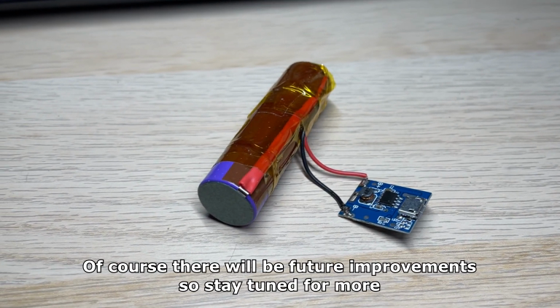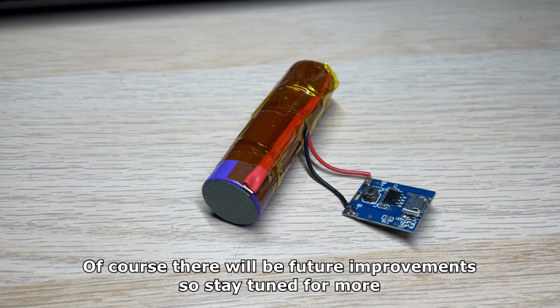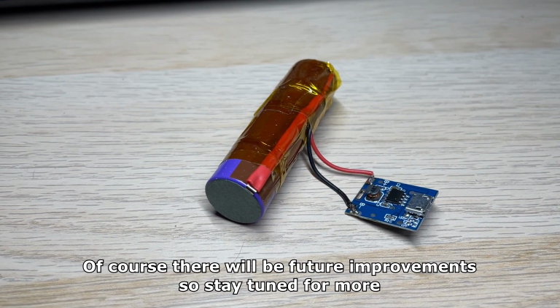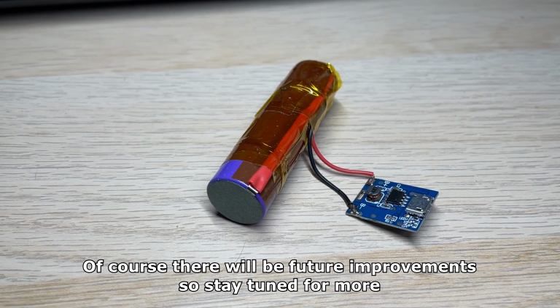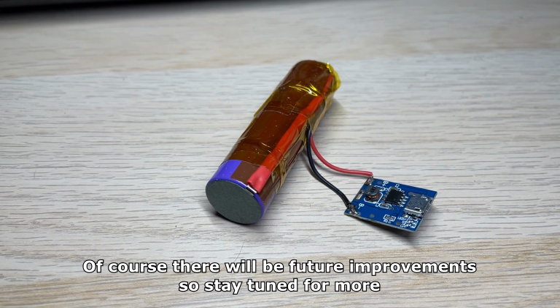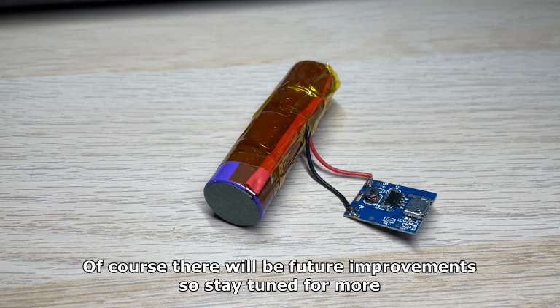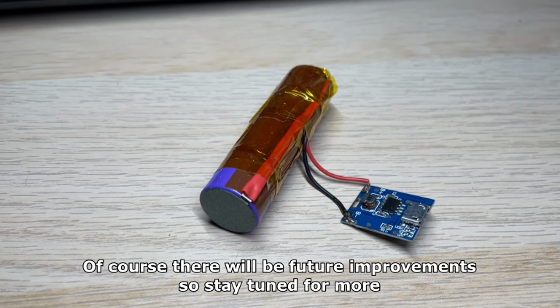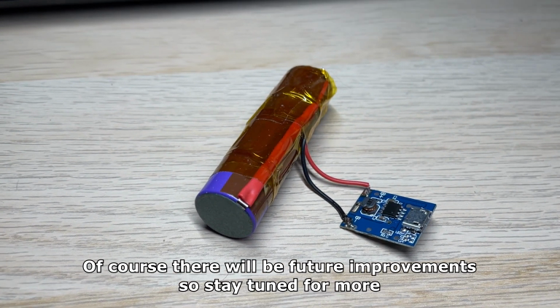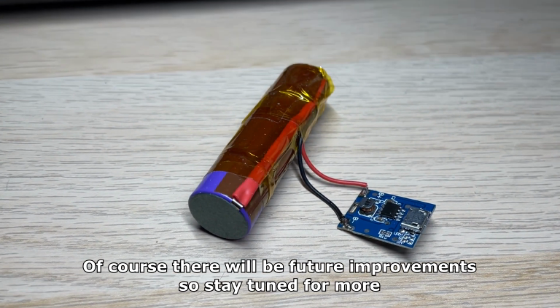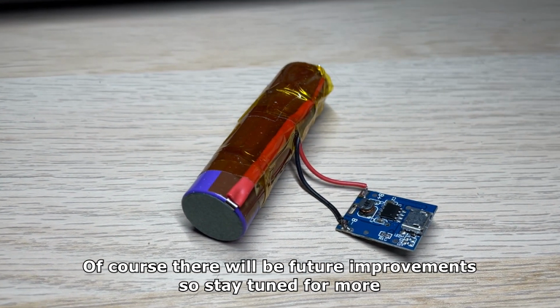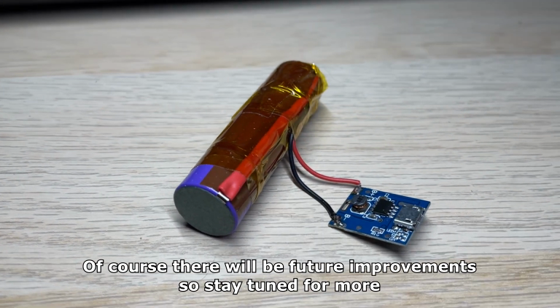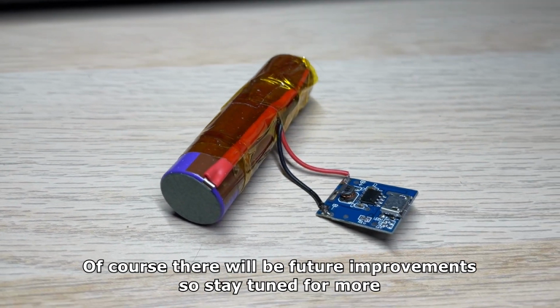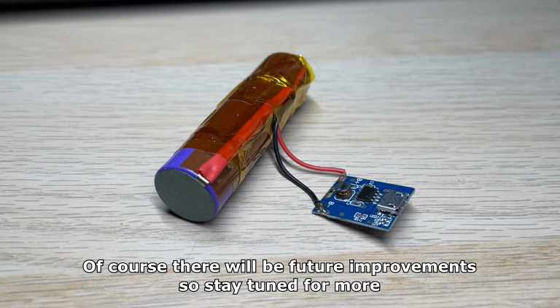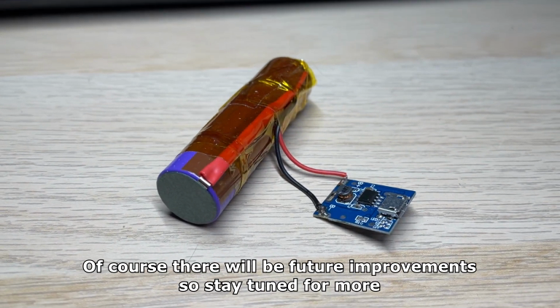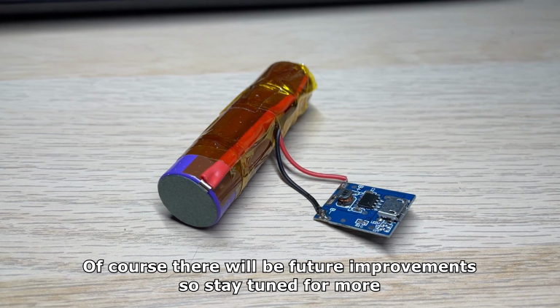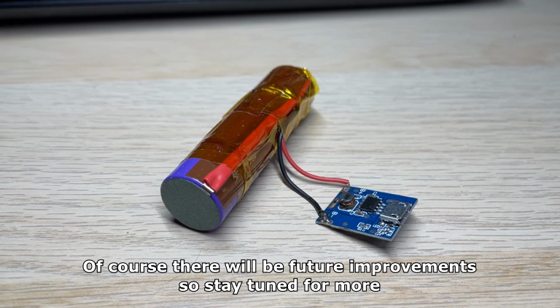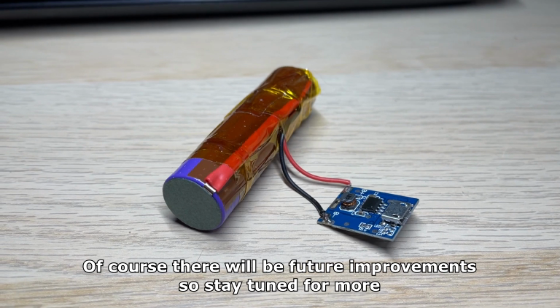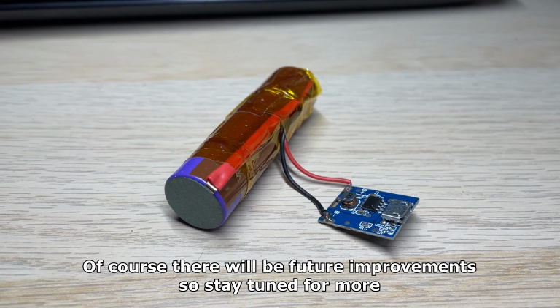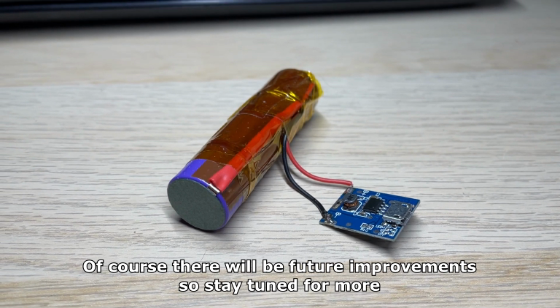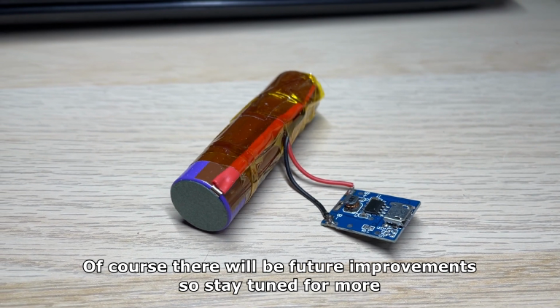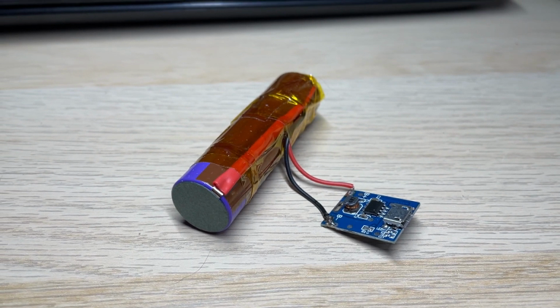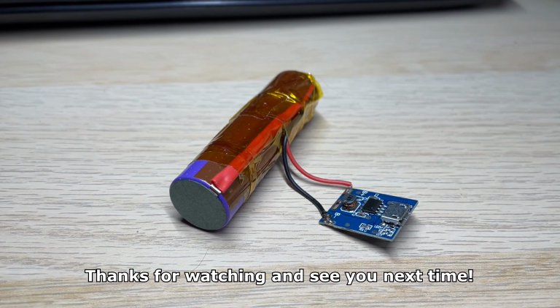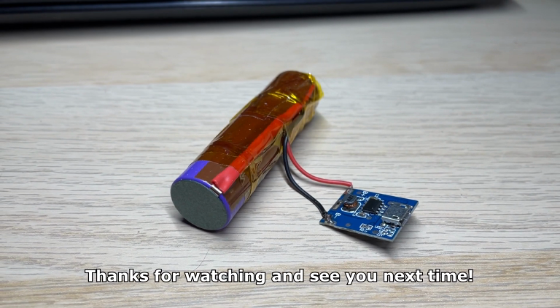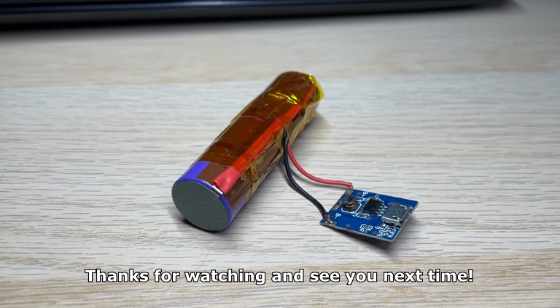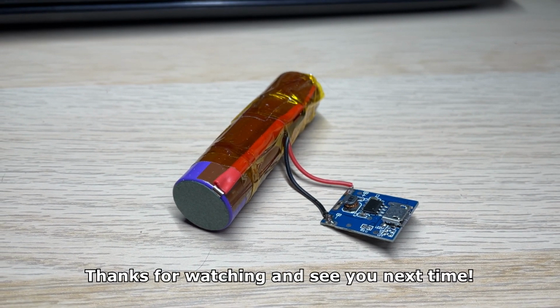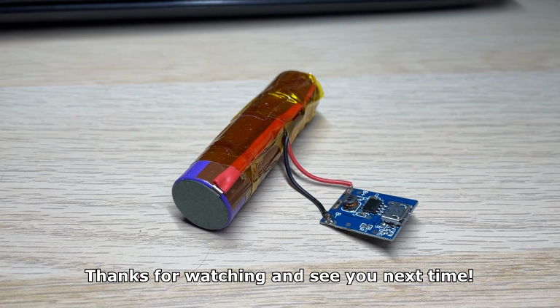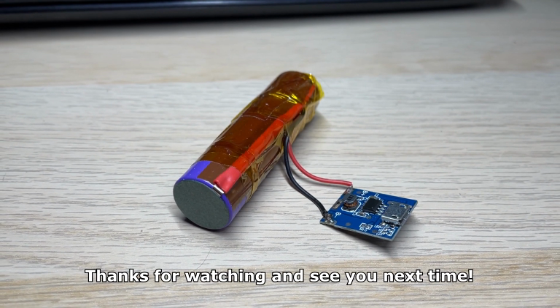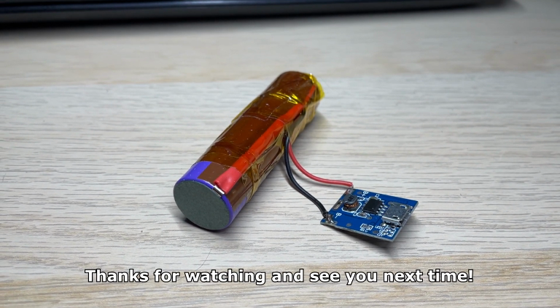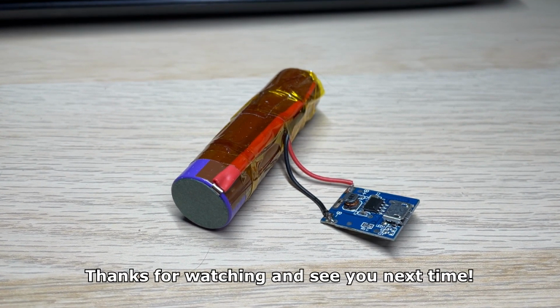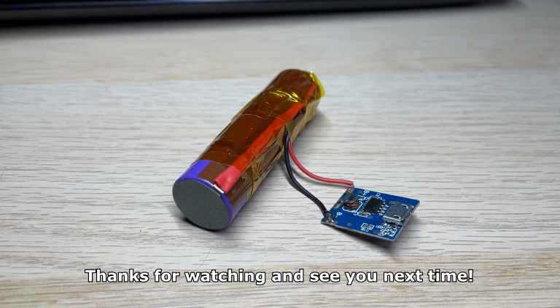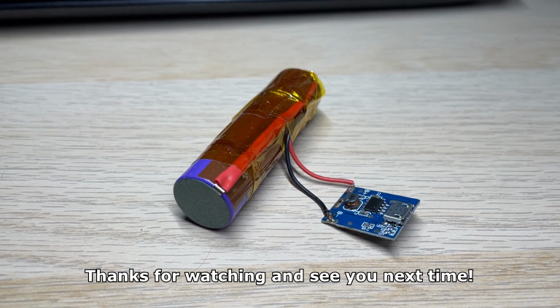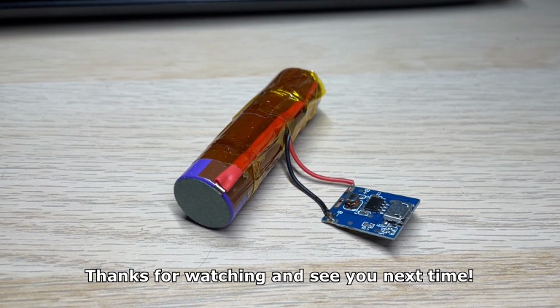Of course there will be future improvements so stay tuned for more. Thanks for watching and see you next time.